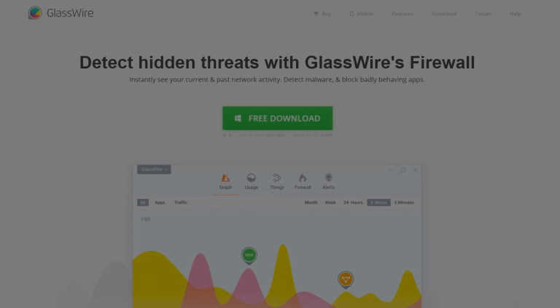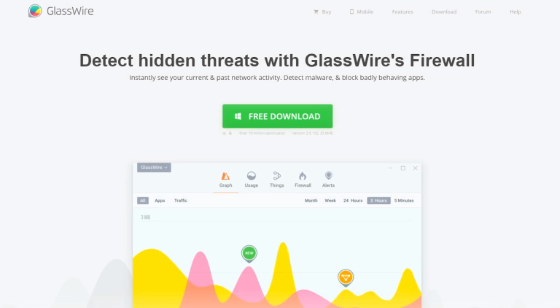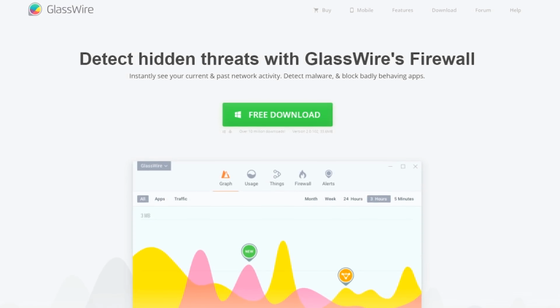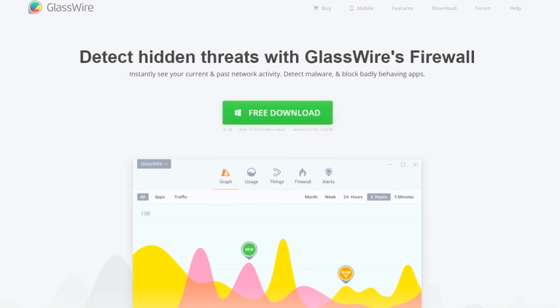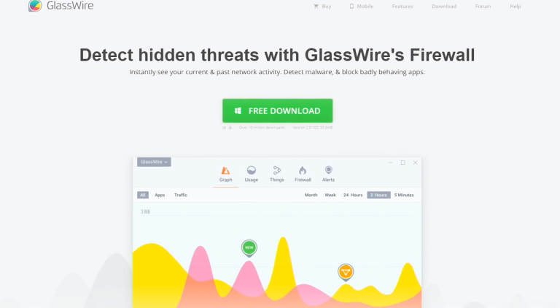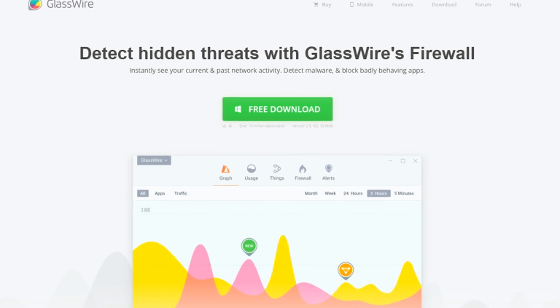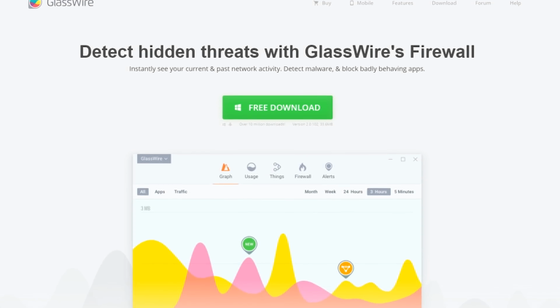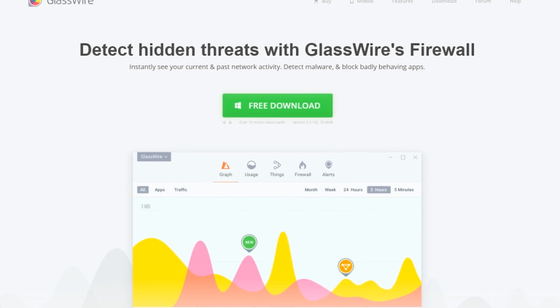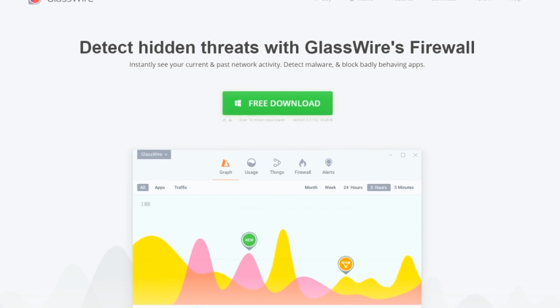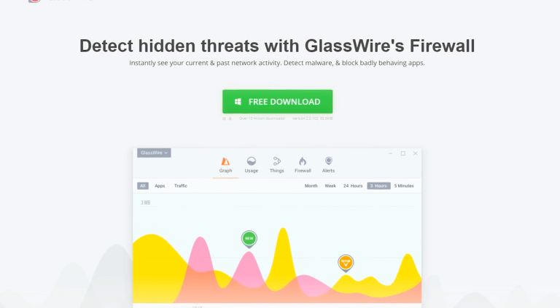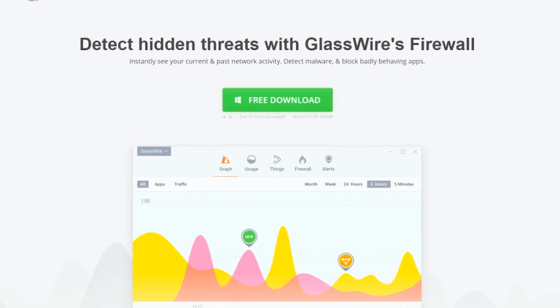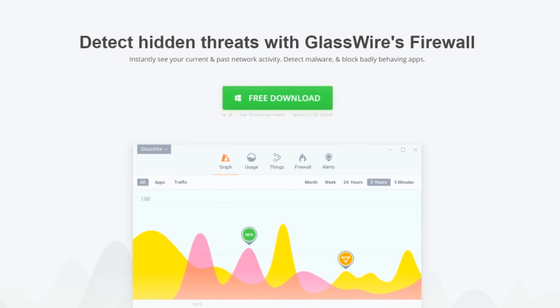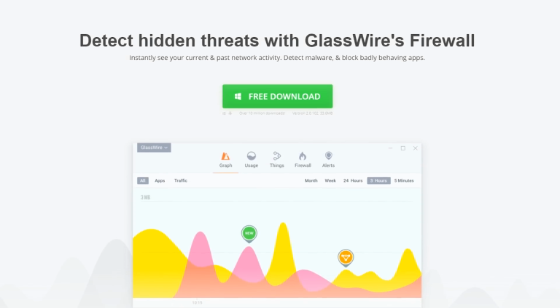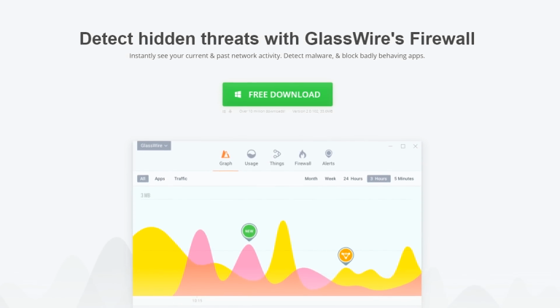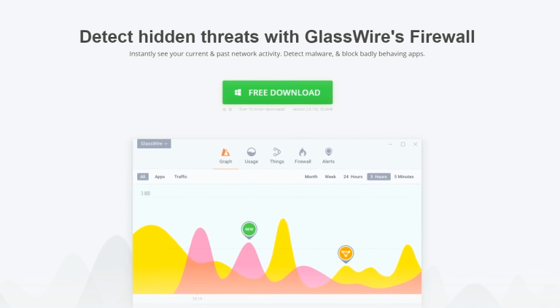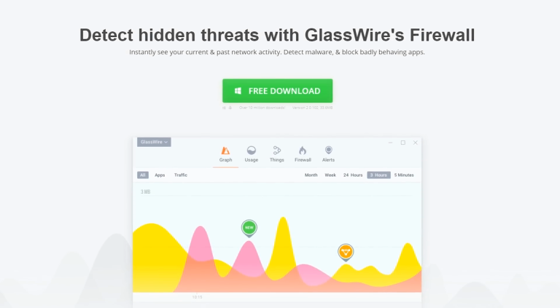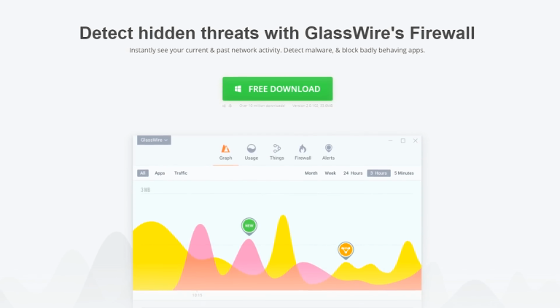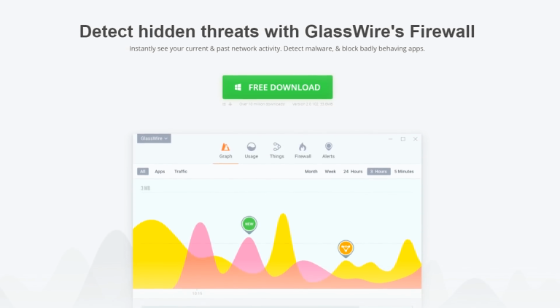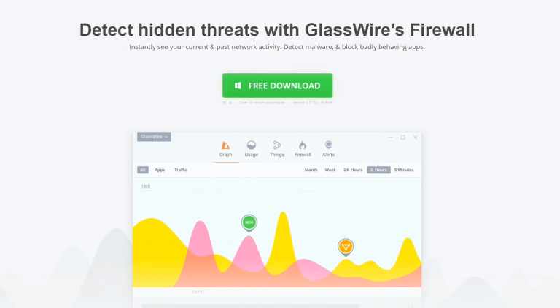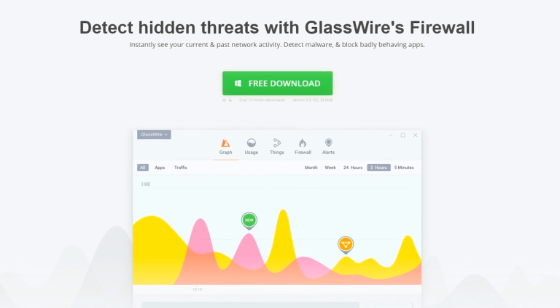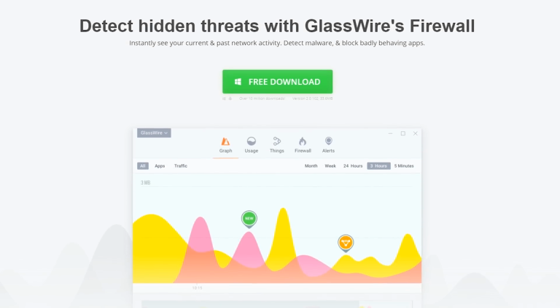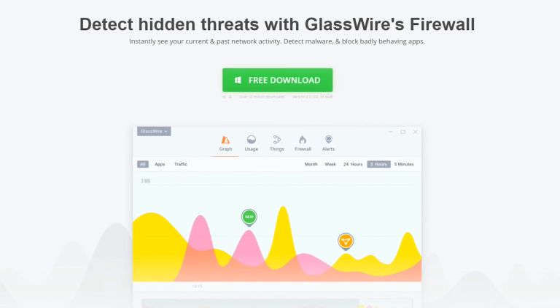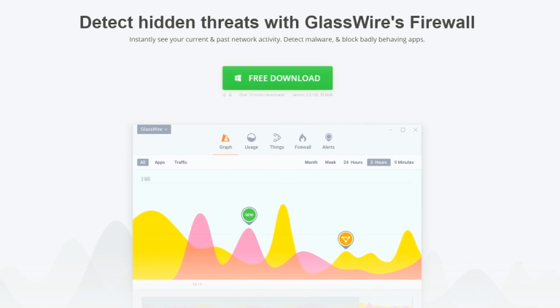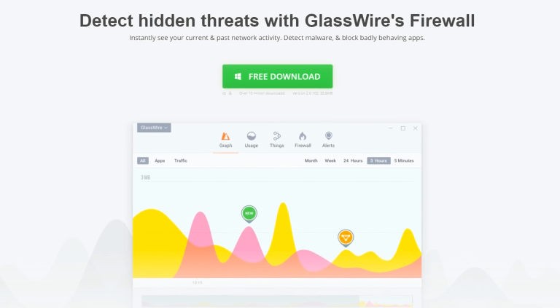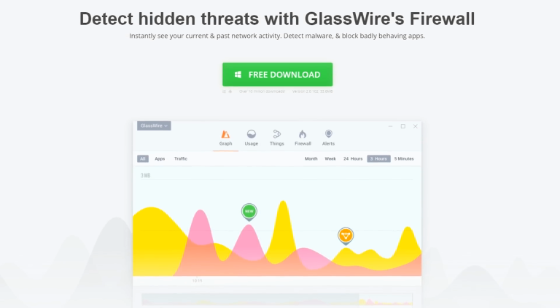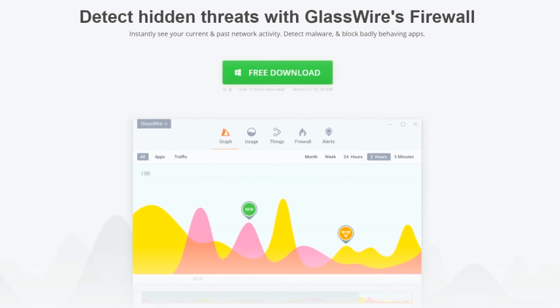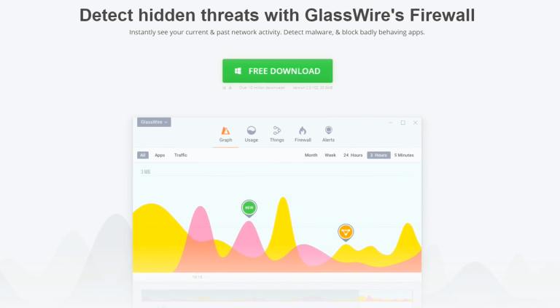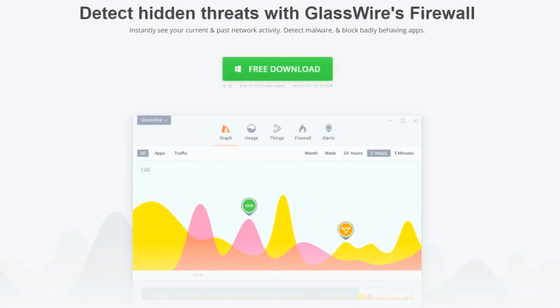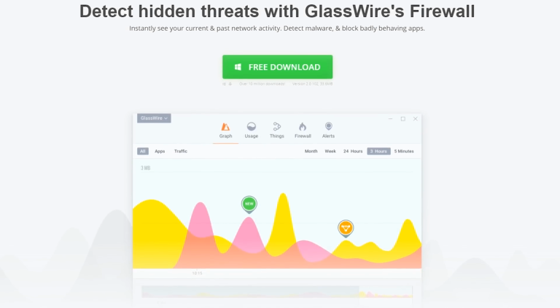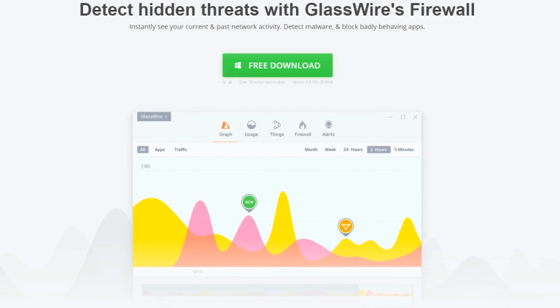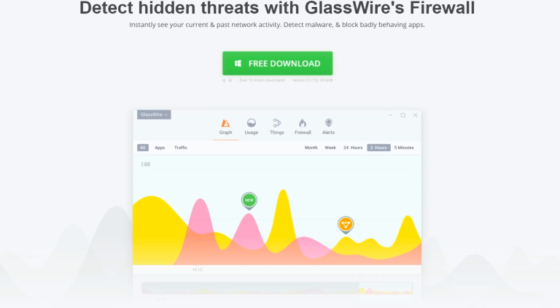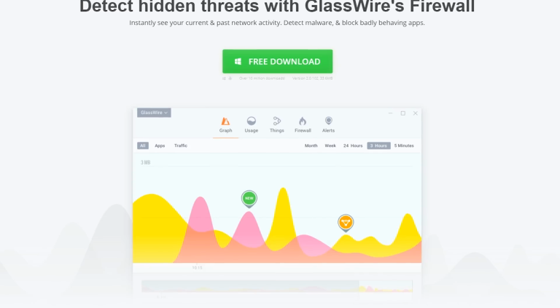GlassWire is the ultimate firewall and network monitoring software — check it out at the link below.